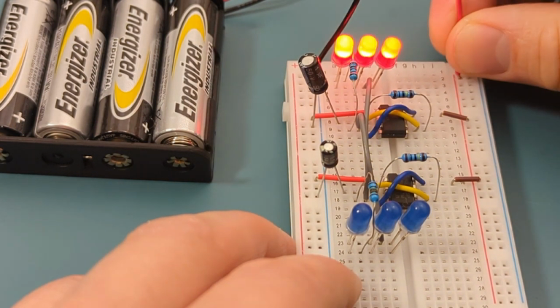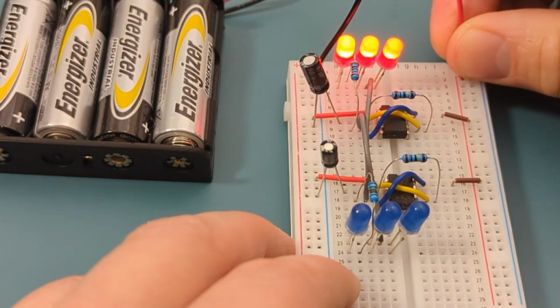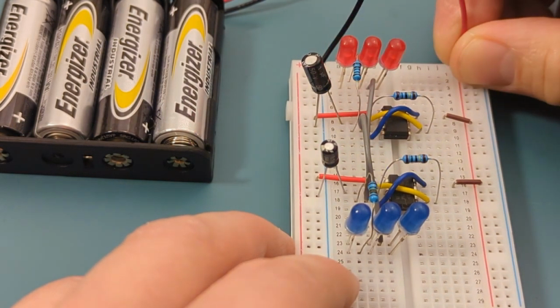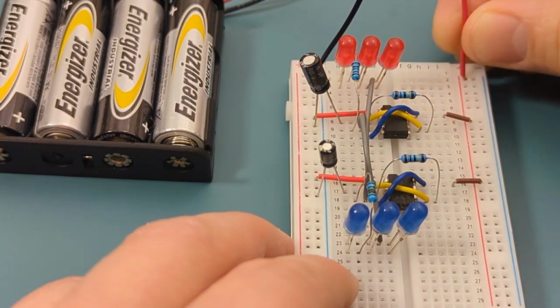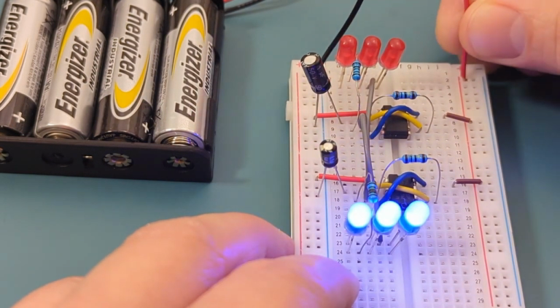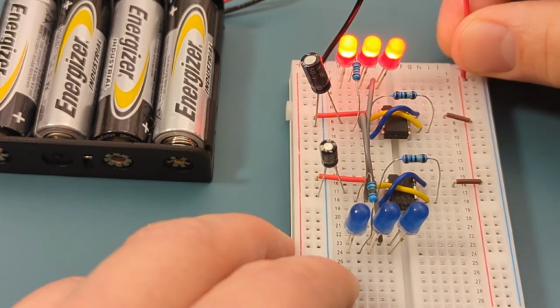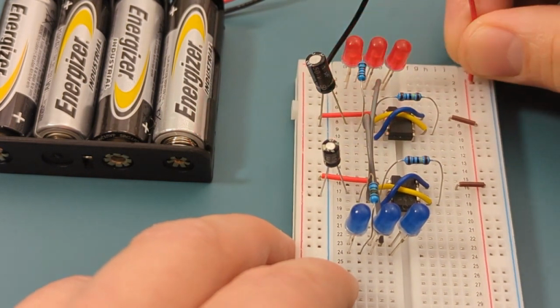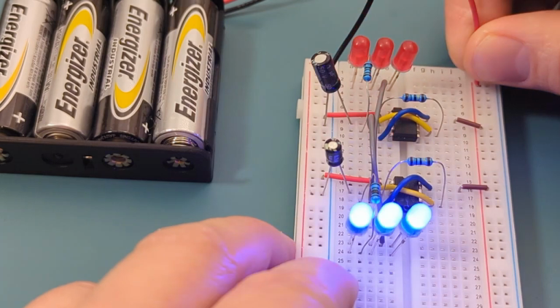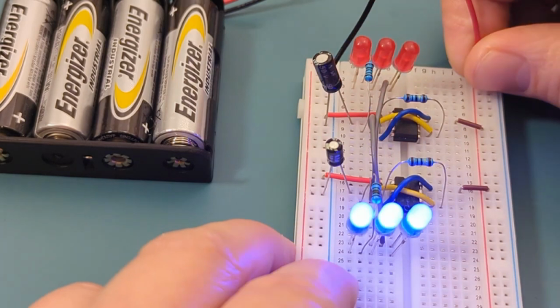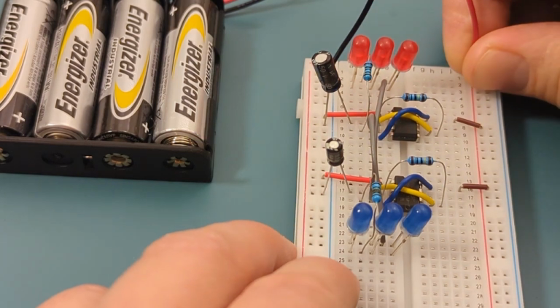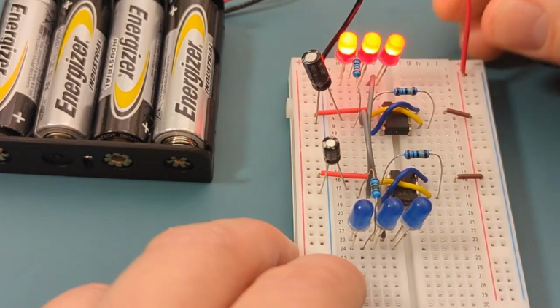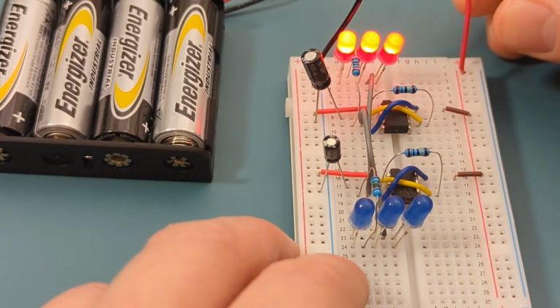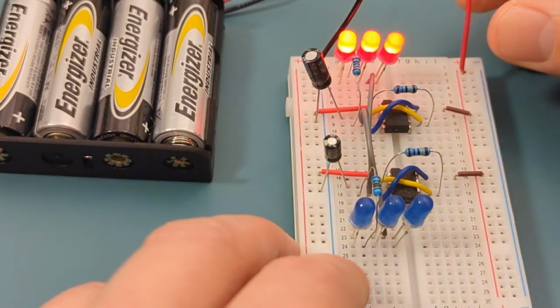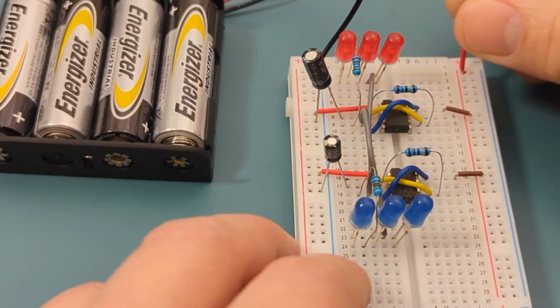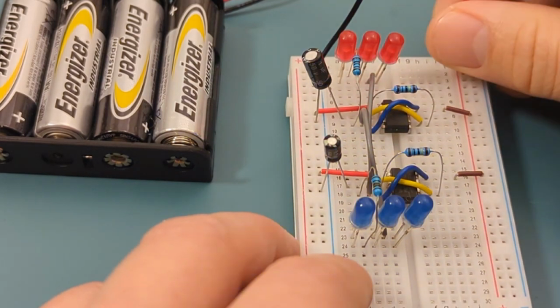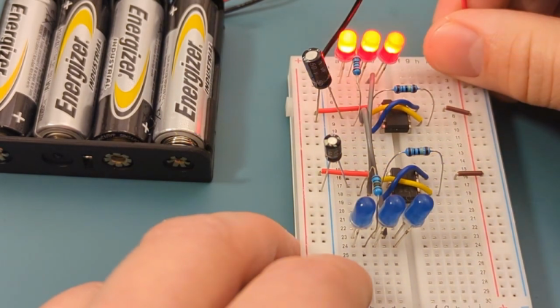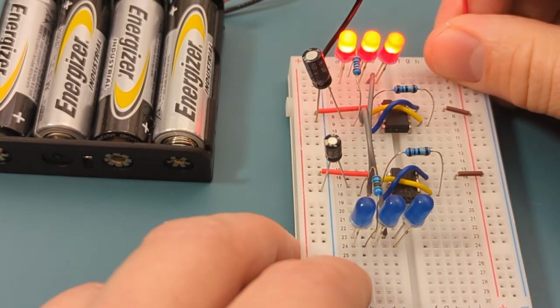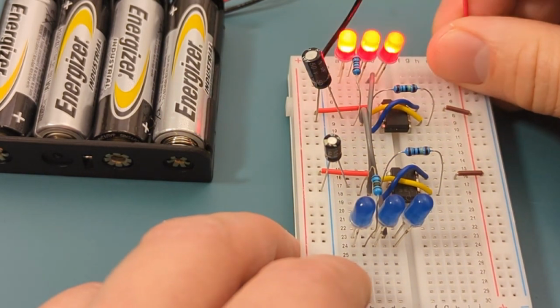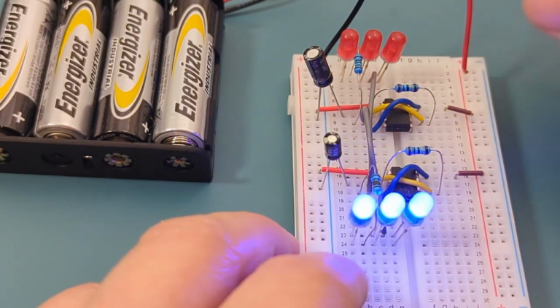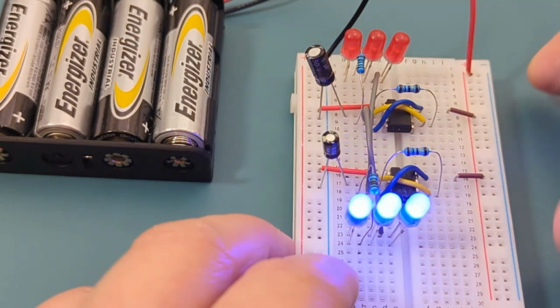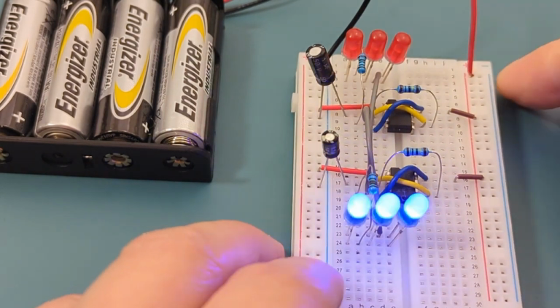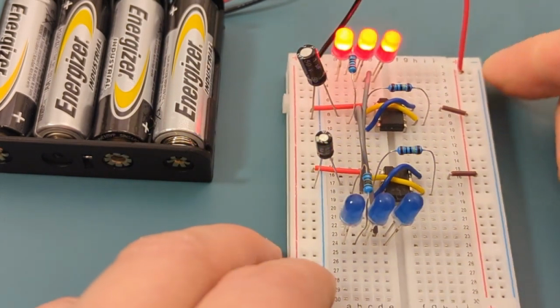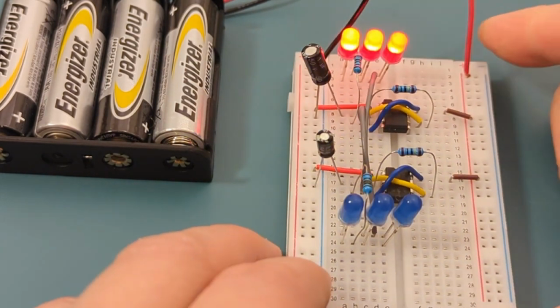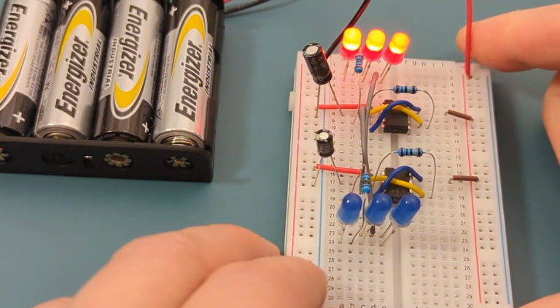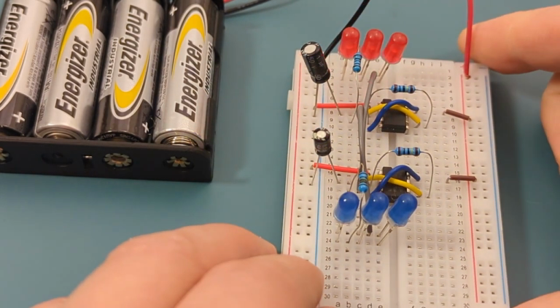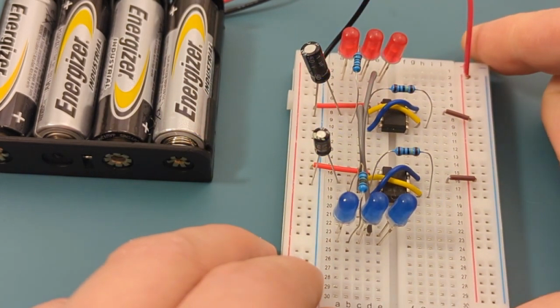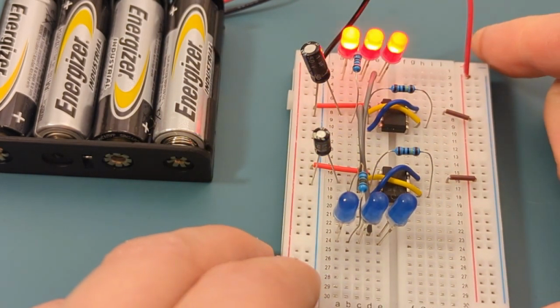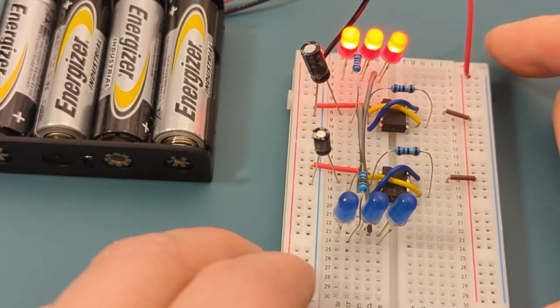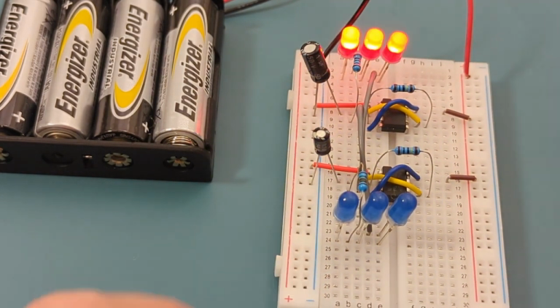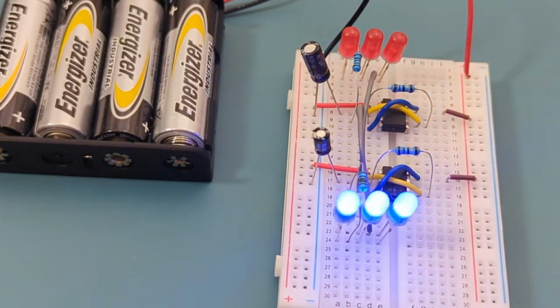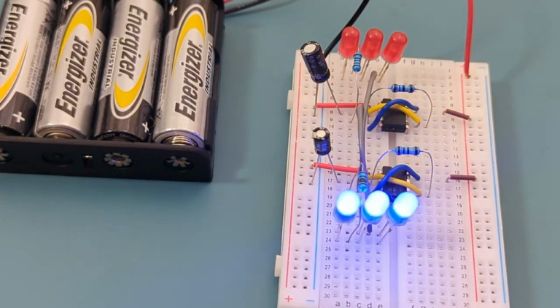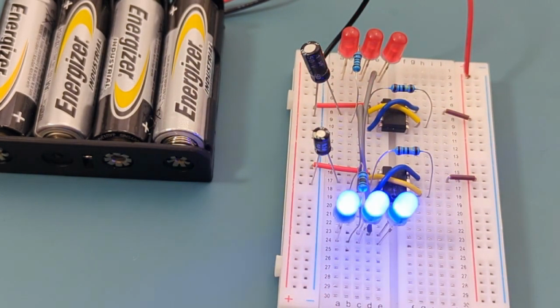The red and blue LEDs light up, which is a good sign. We have successfully completed the circuit.